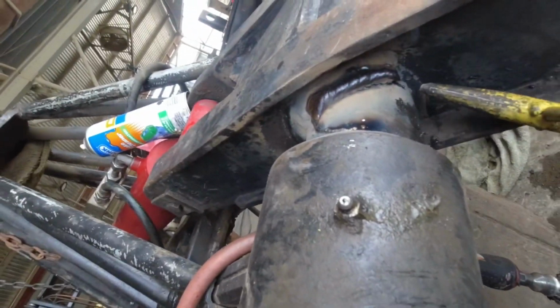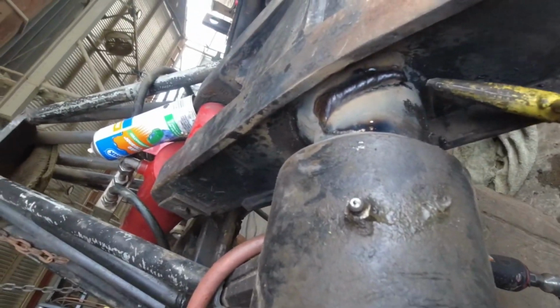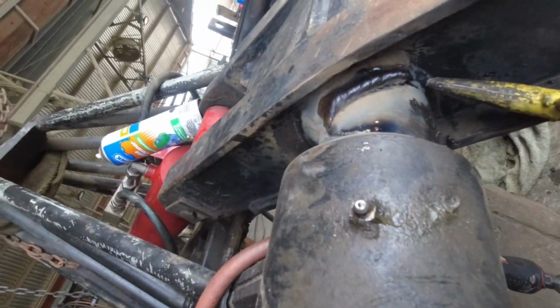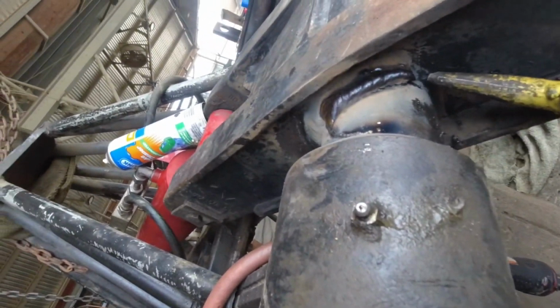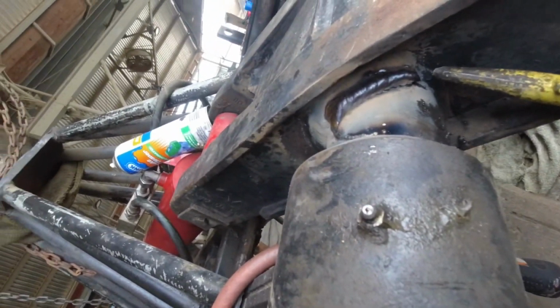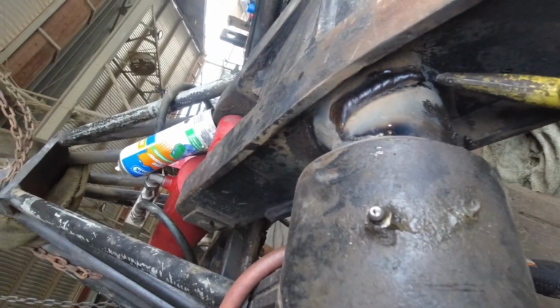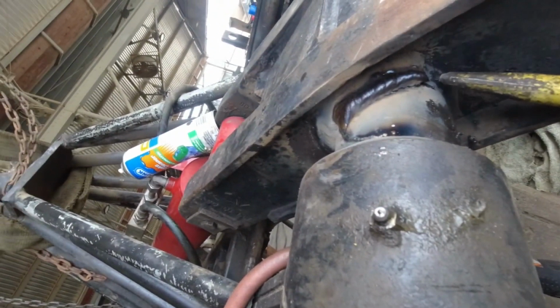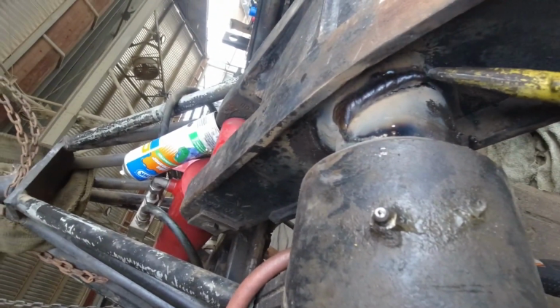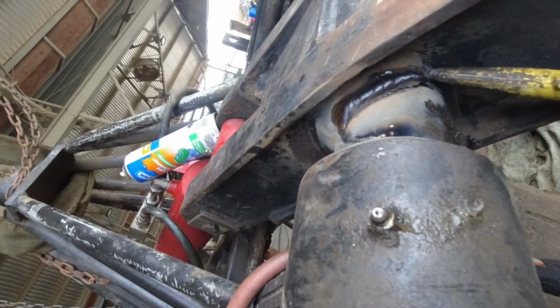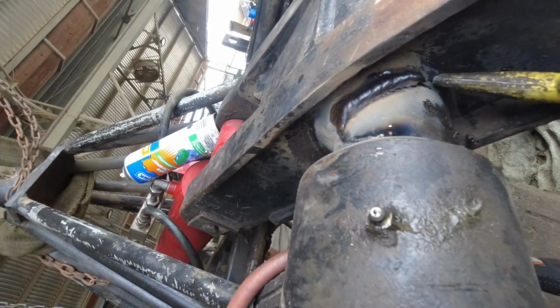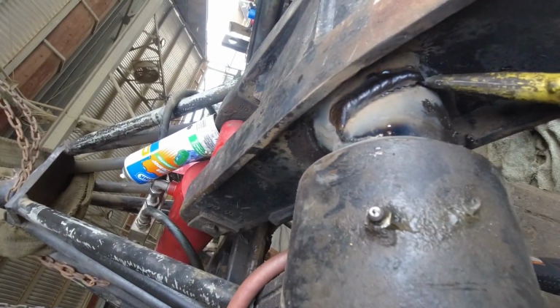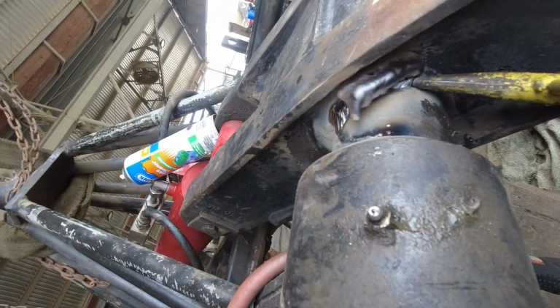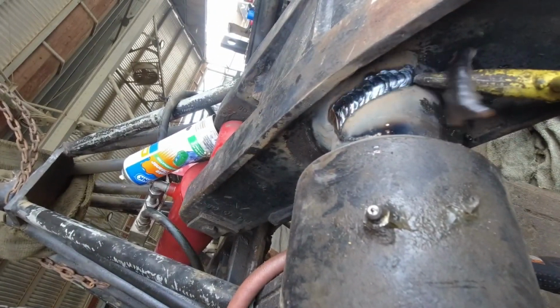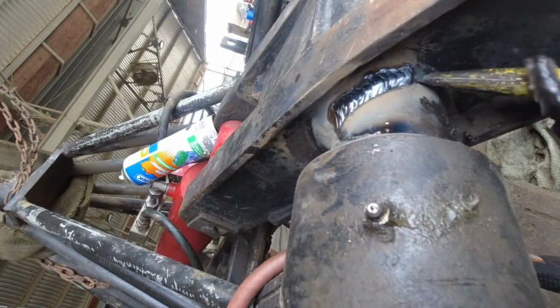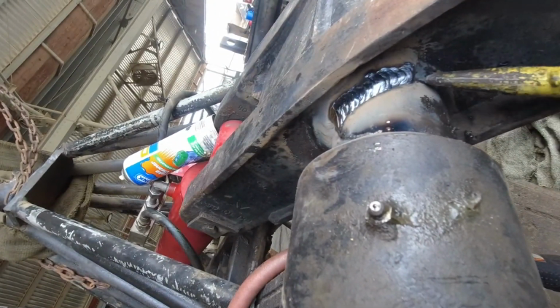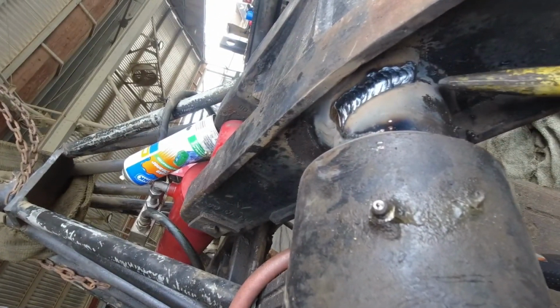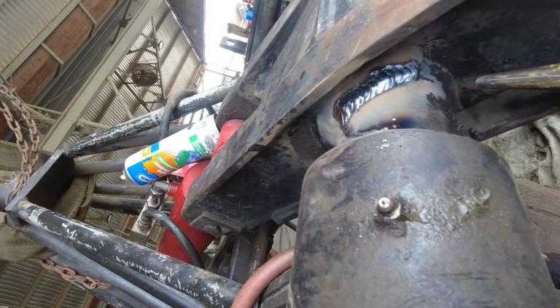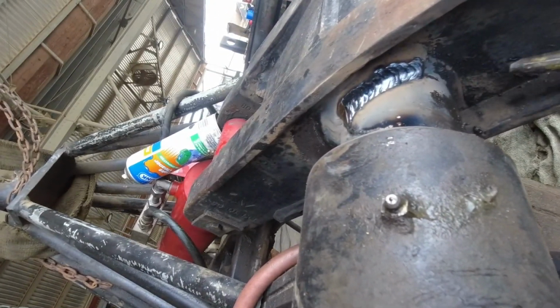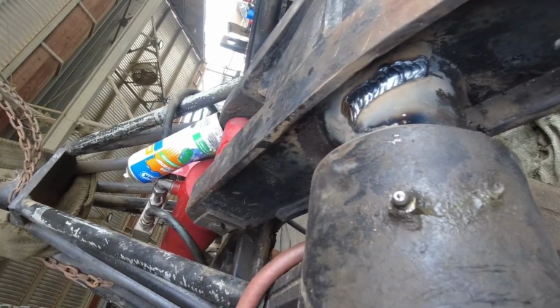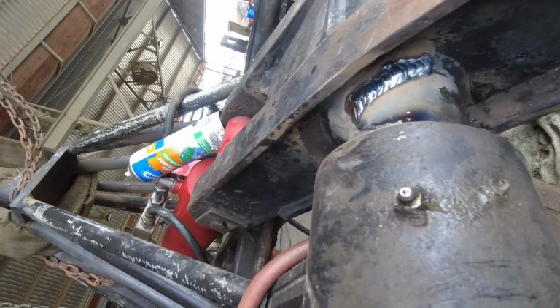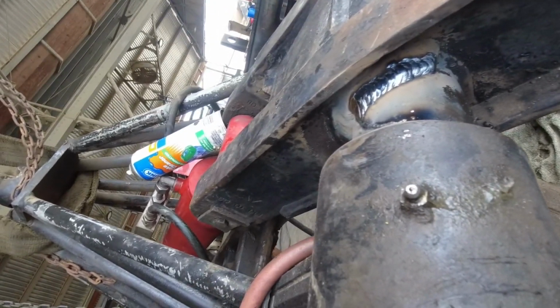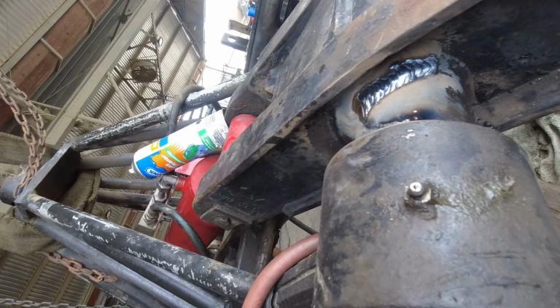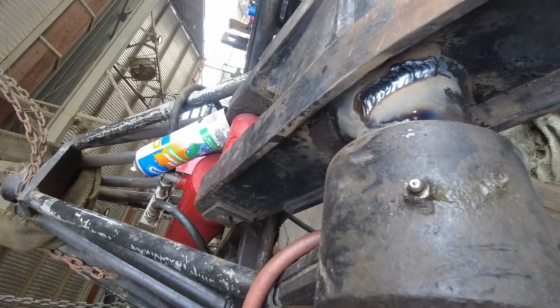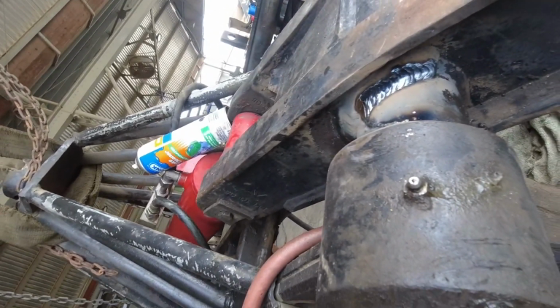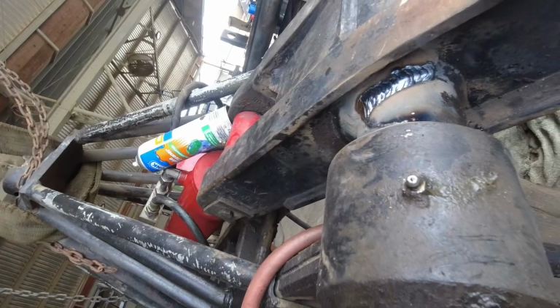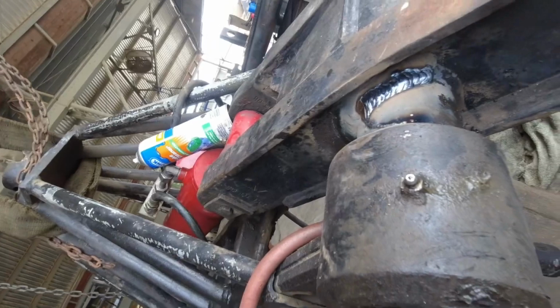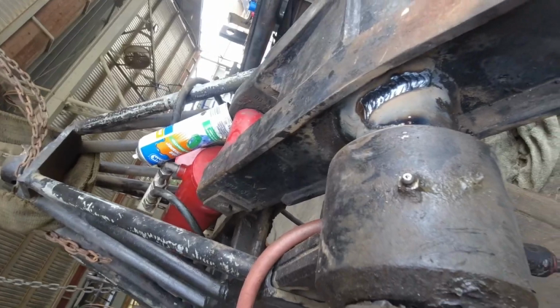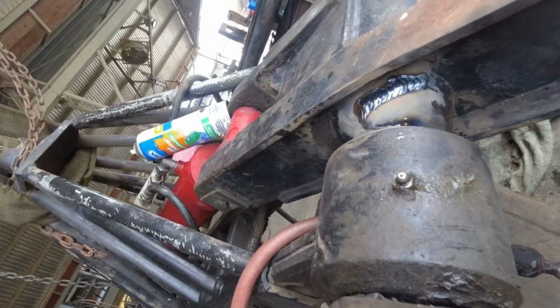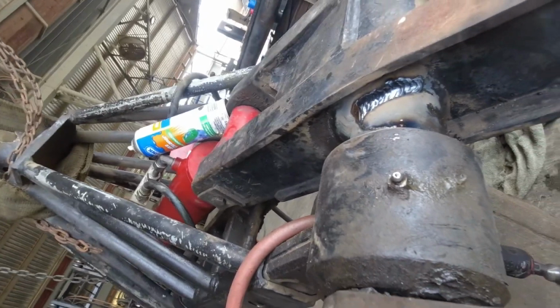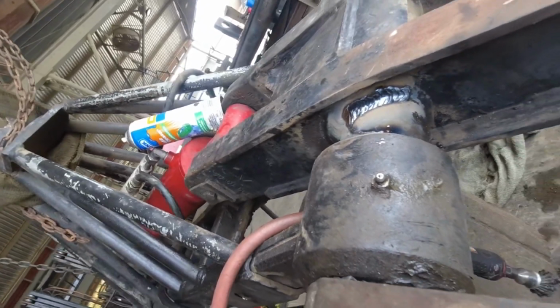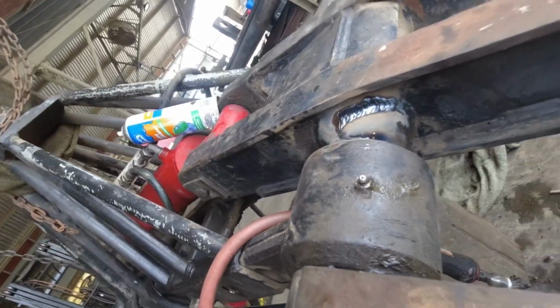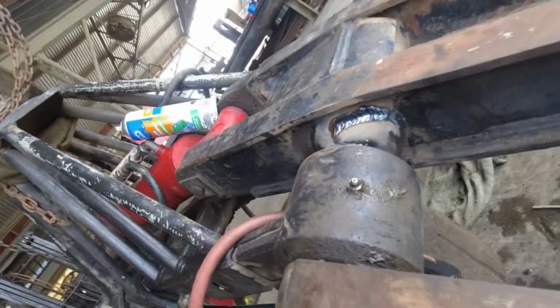Here's the final product. And that's how you fix a weld.